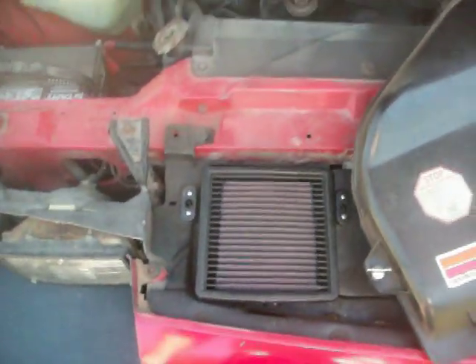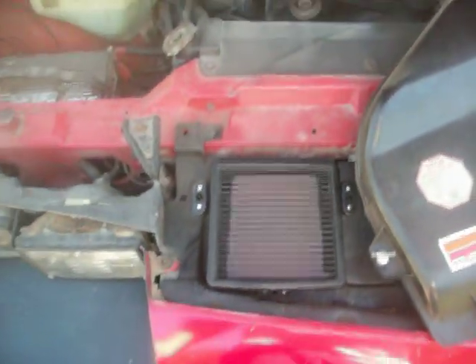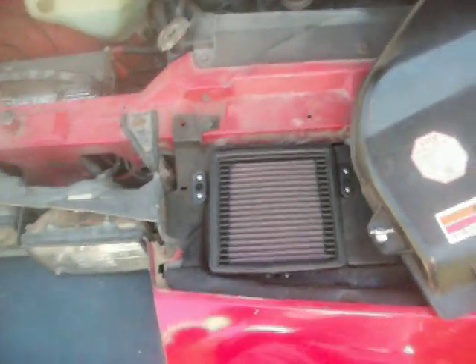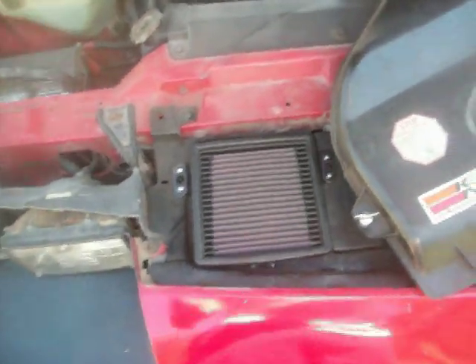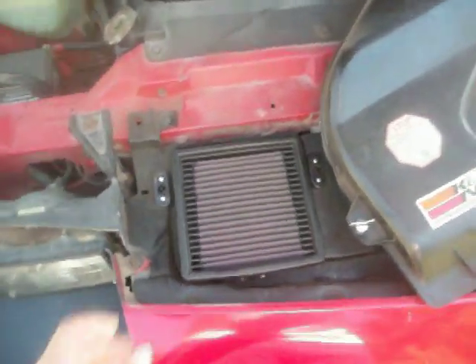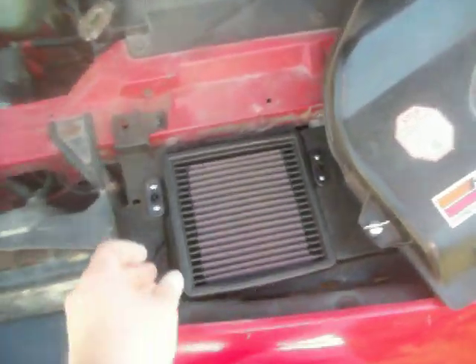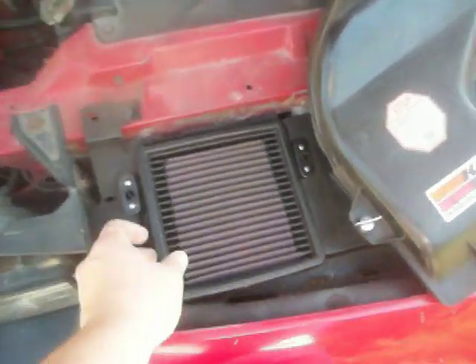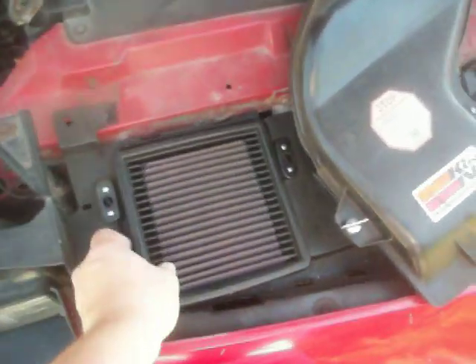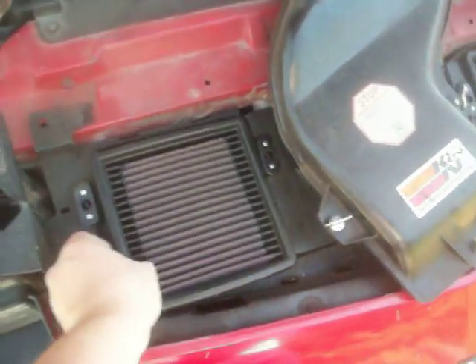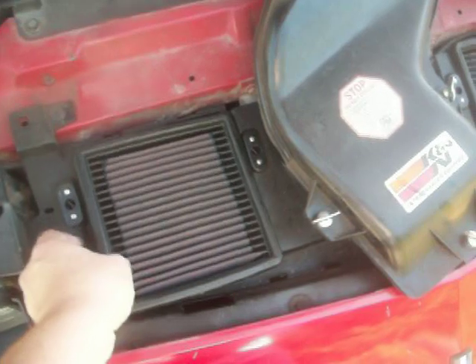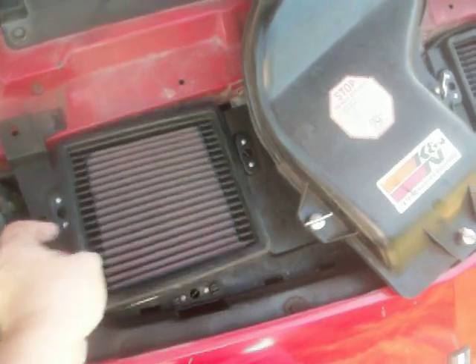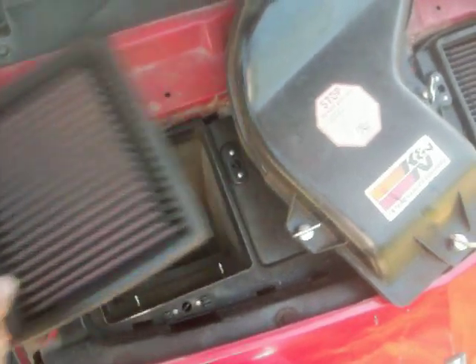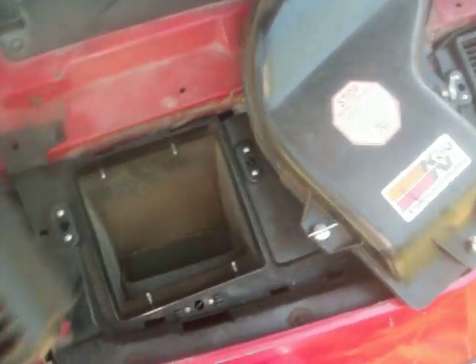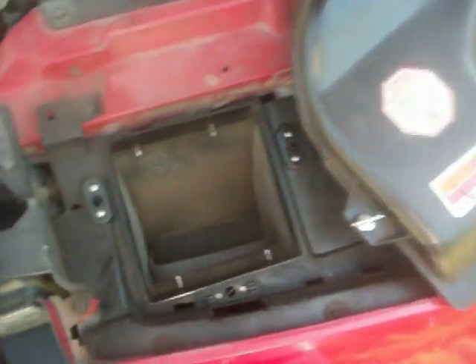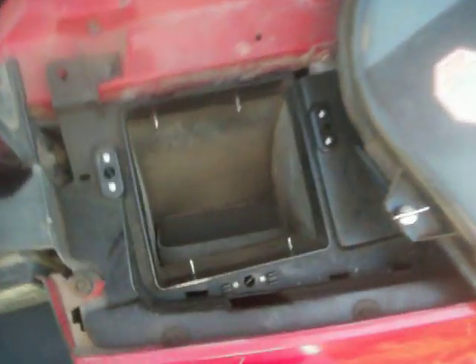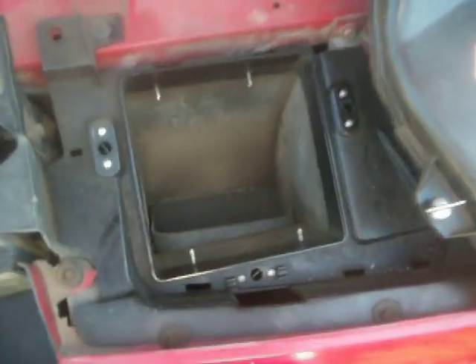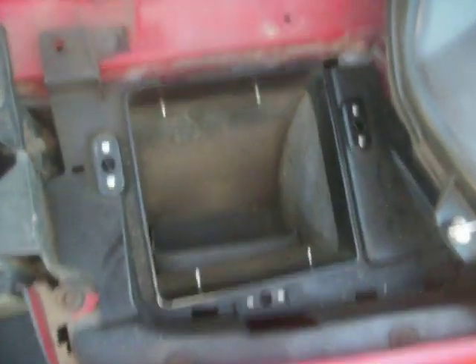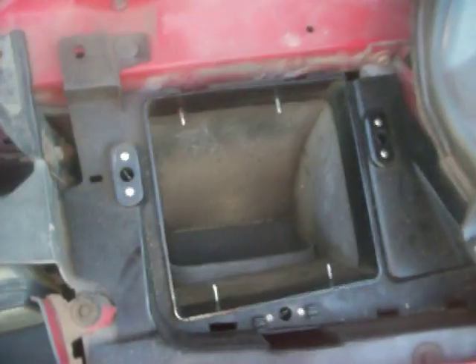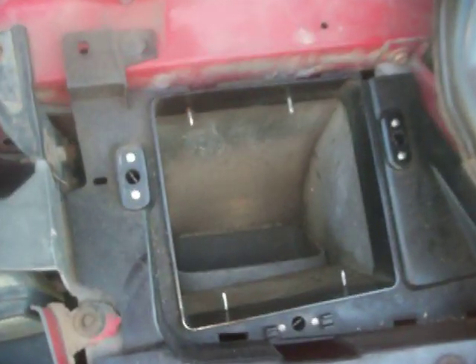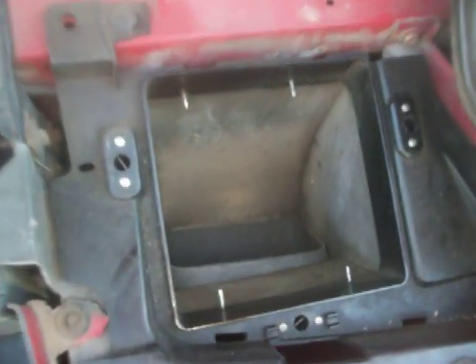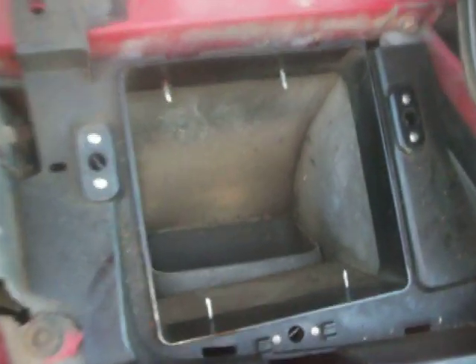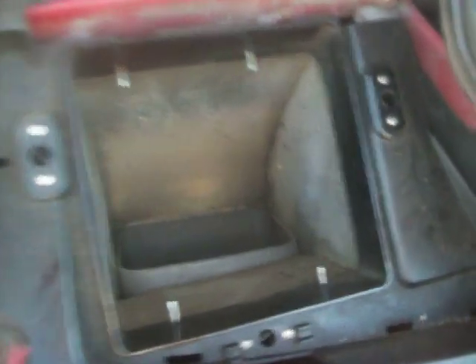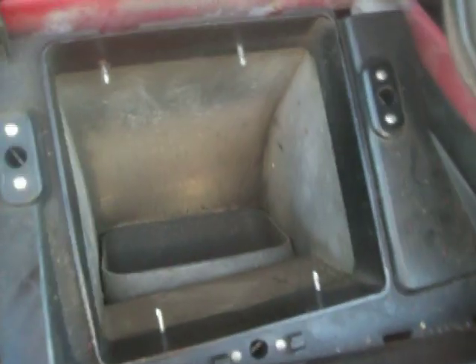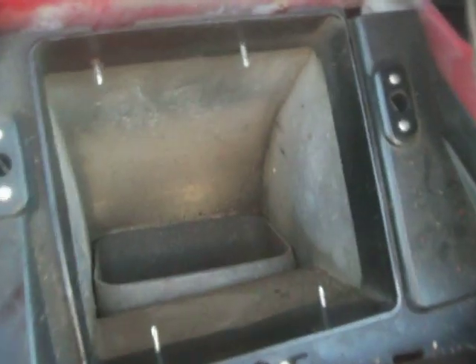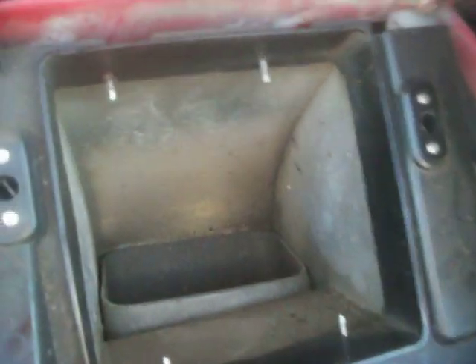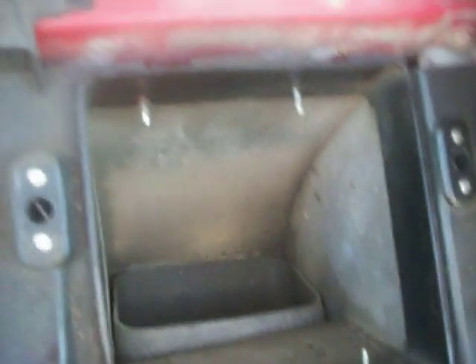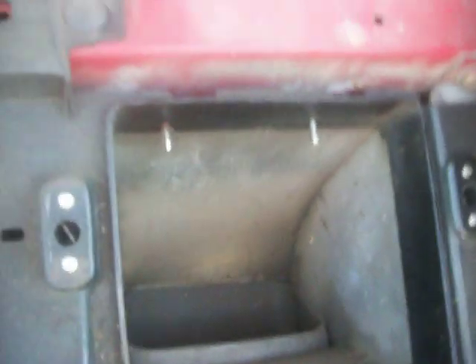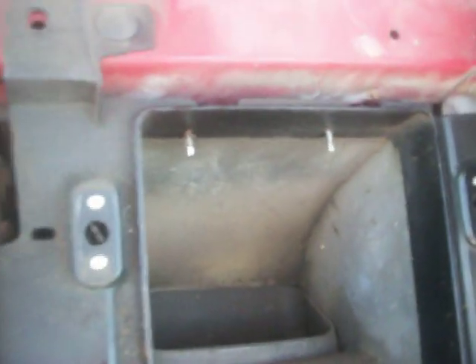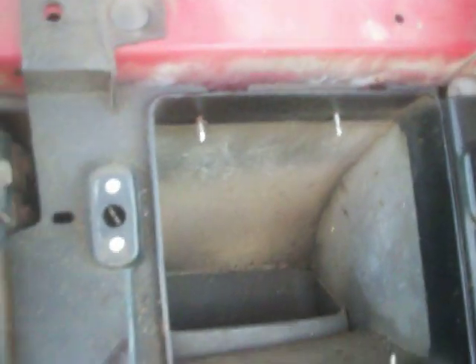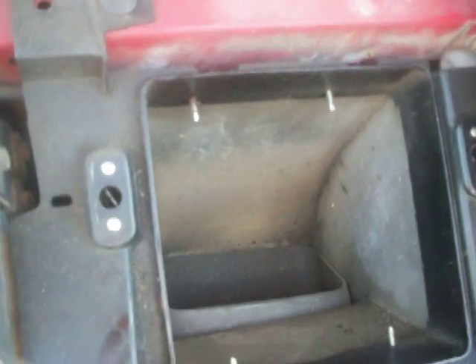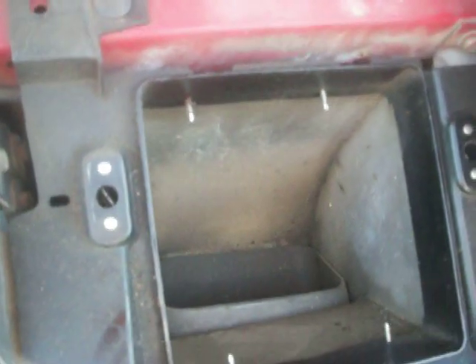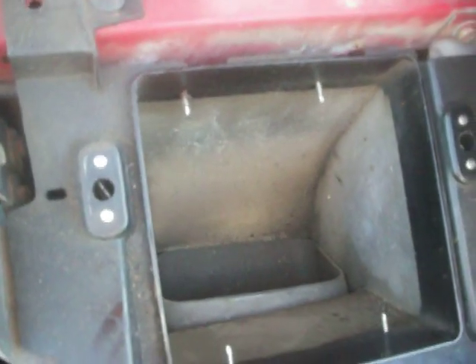There's the K&N air filter, and then down there, that's the Ram Air box.